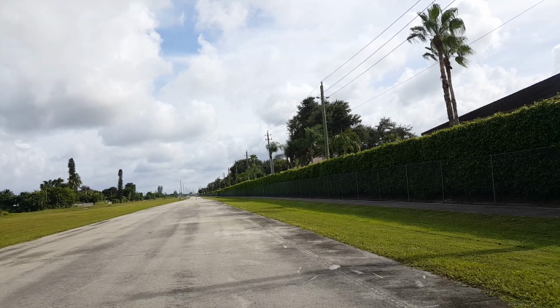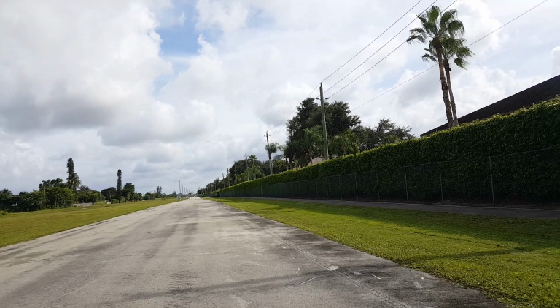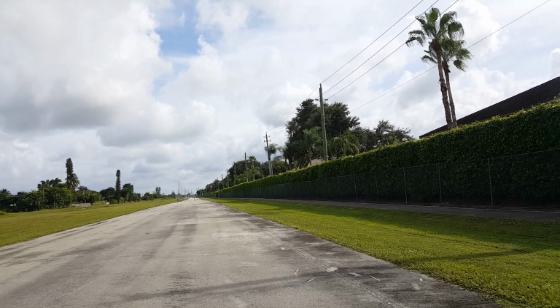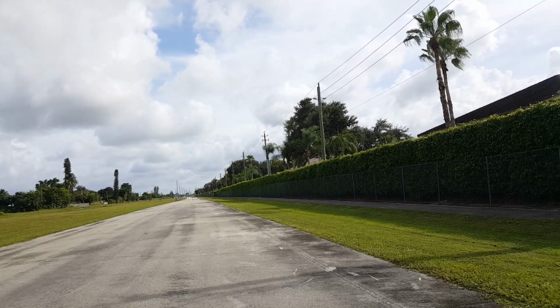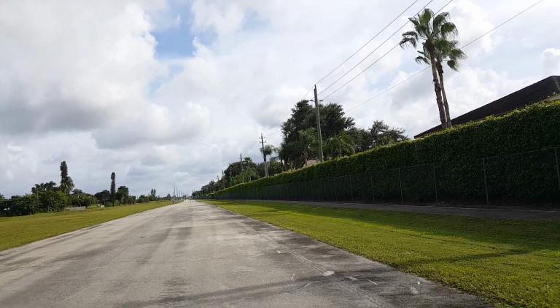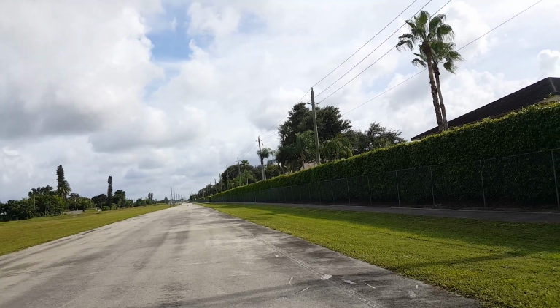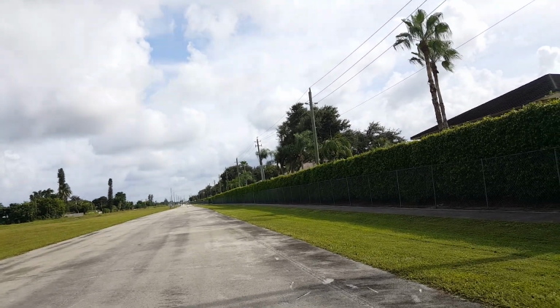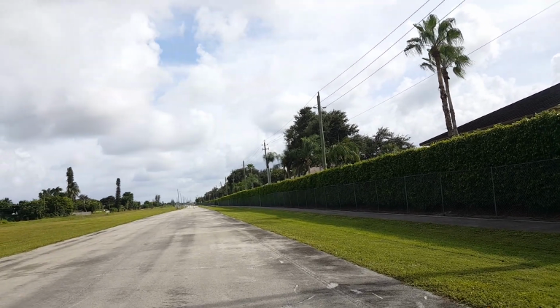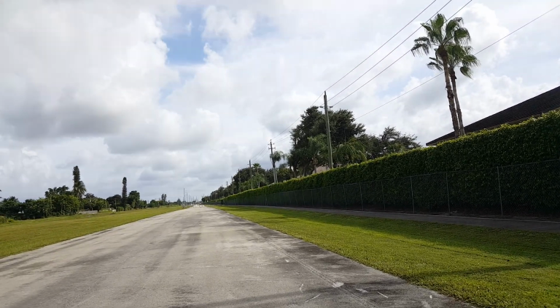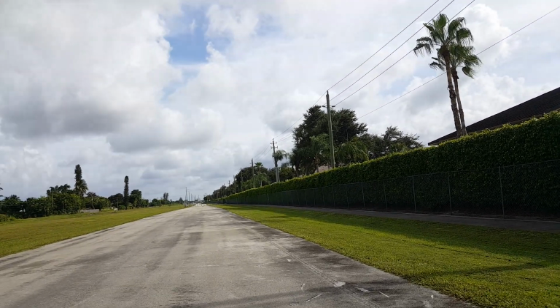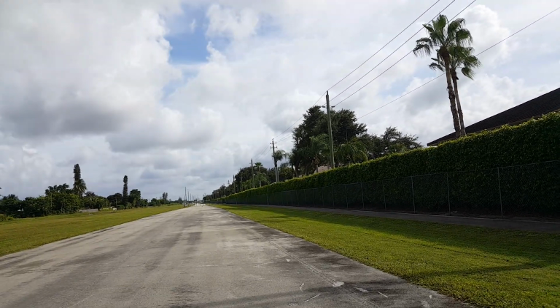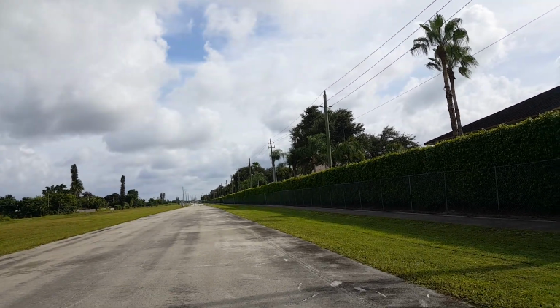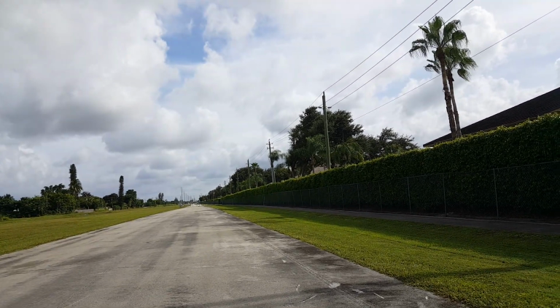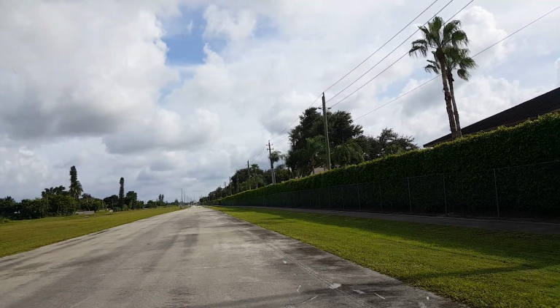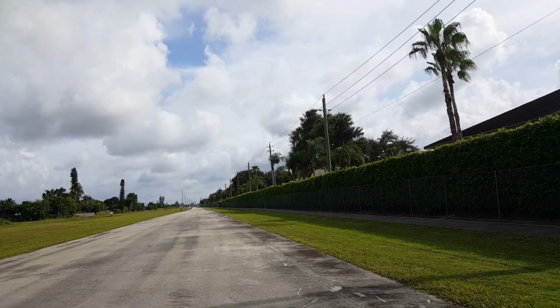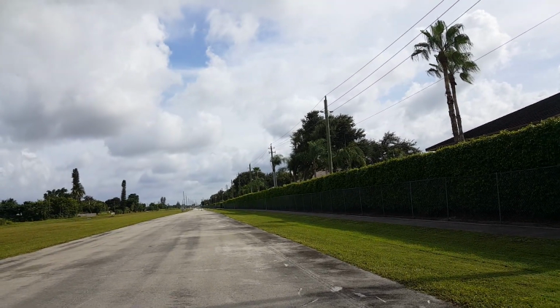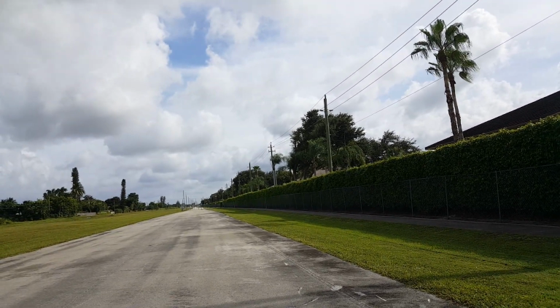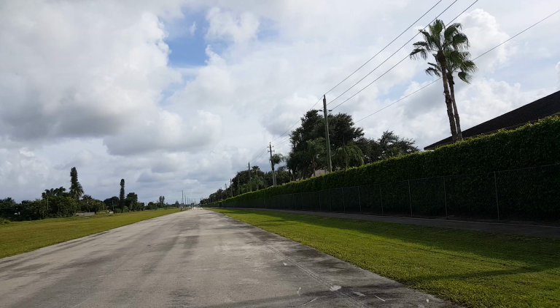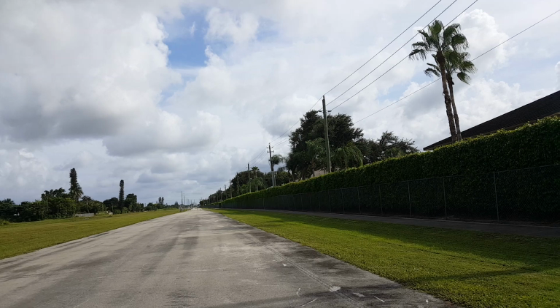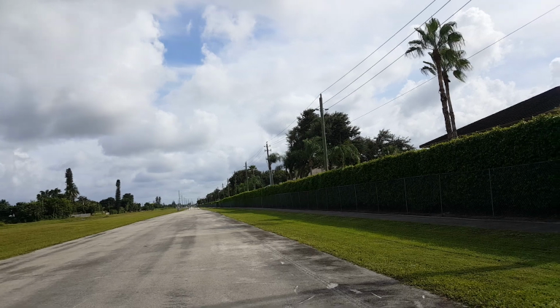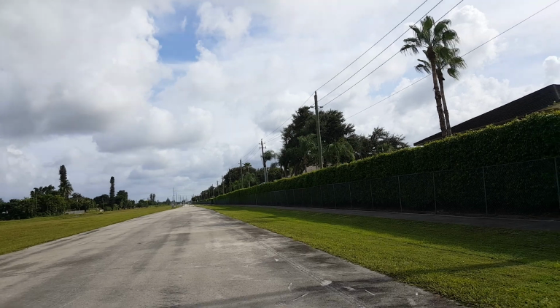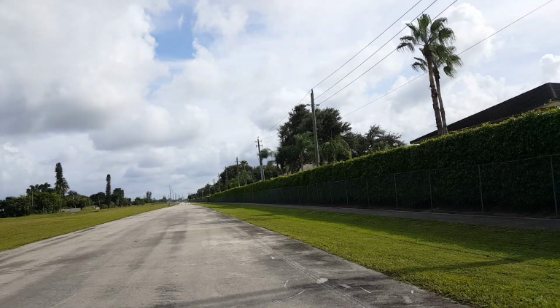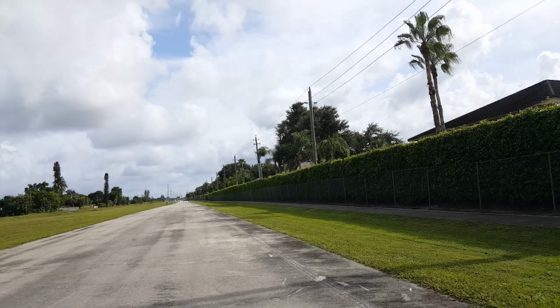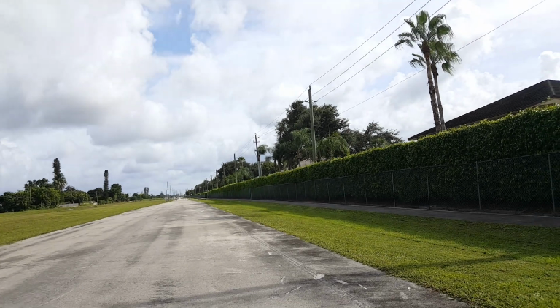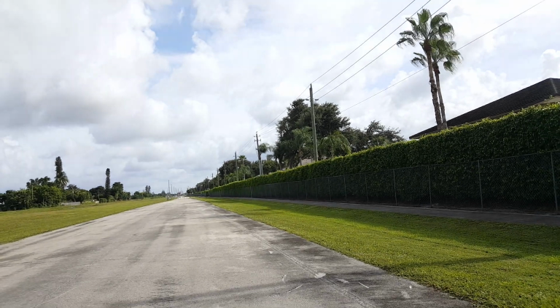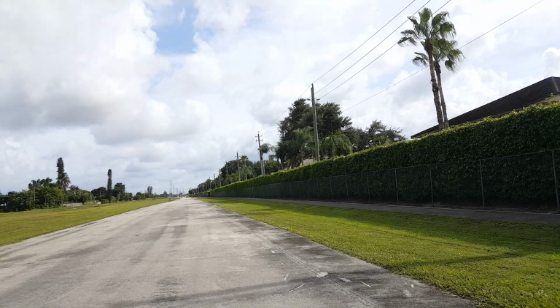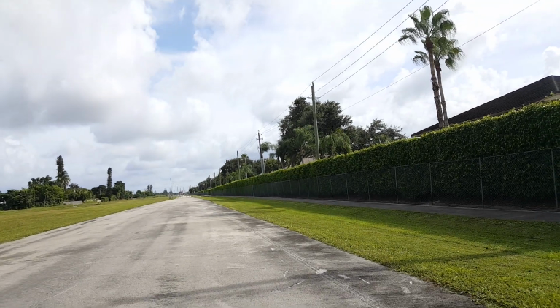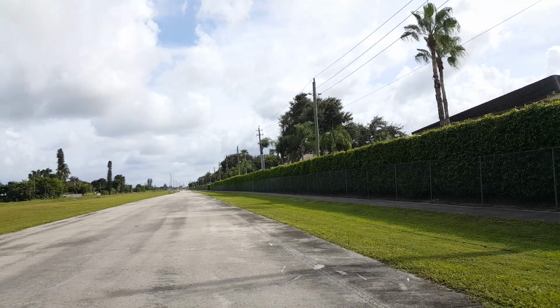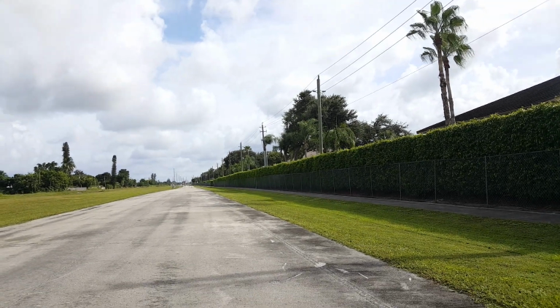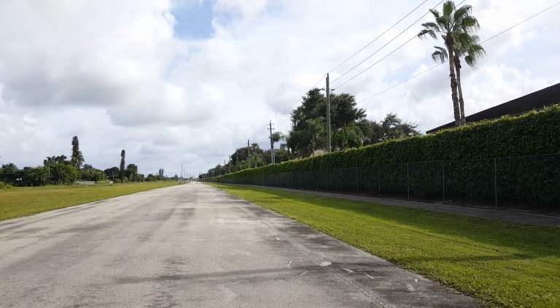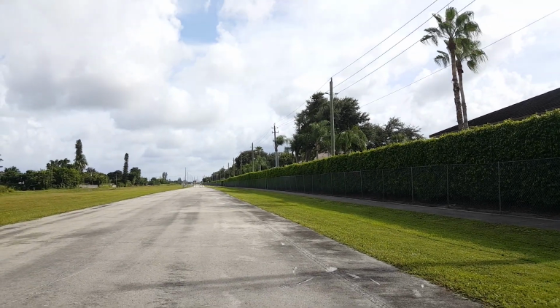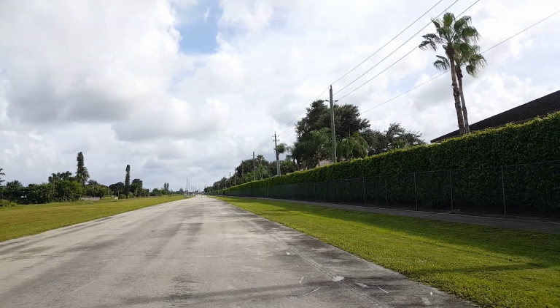I went to Markham the other day too. The quadcopter field — it's such a huge field. It's so nice.